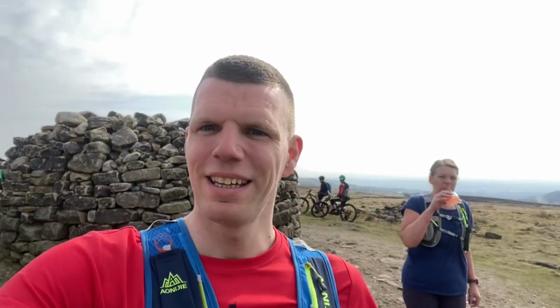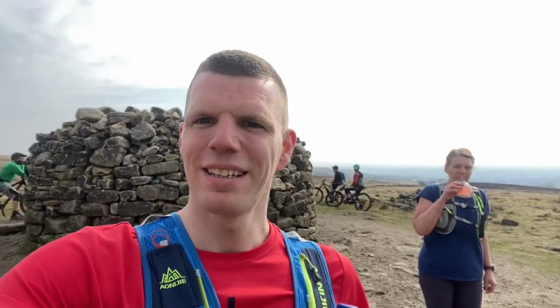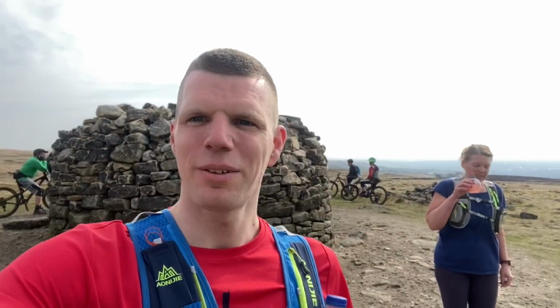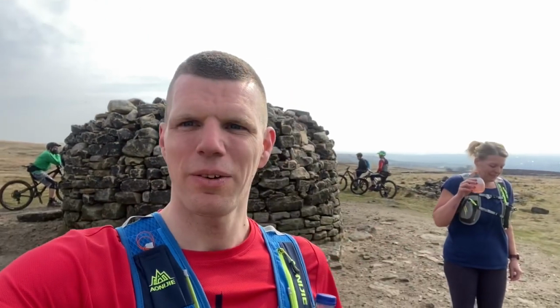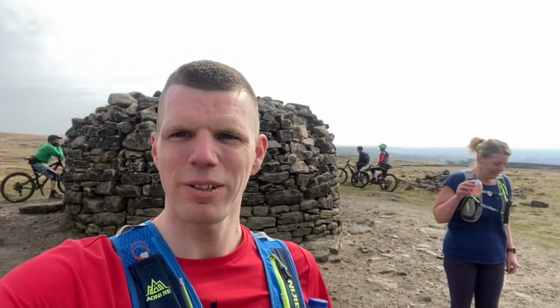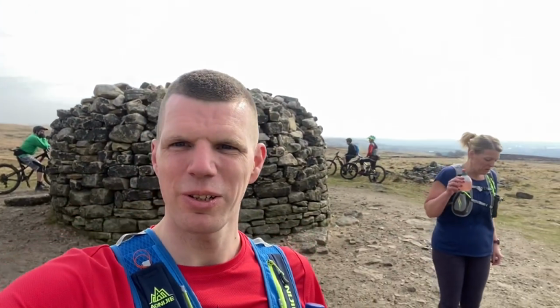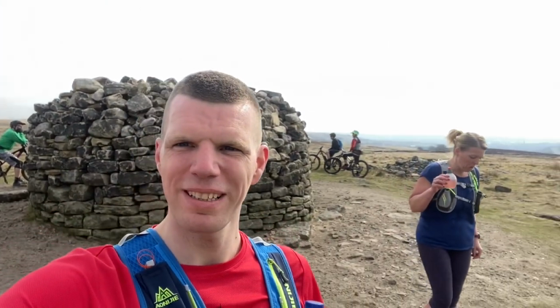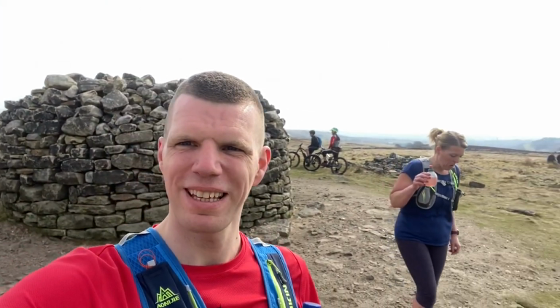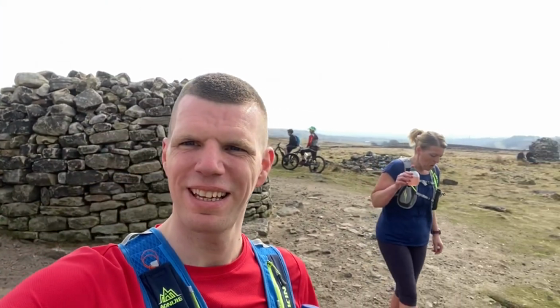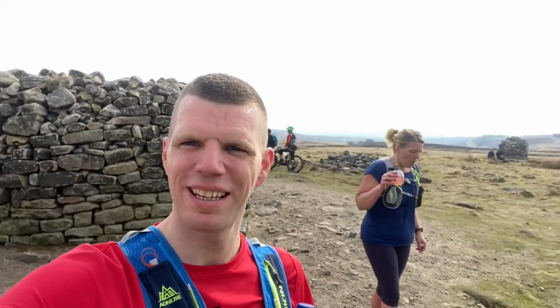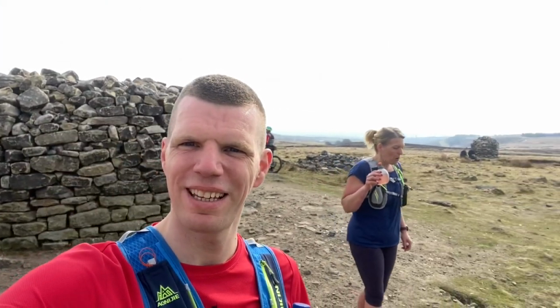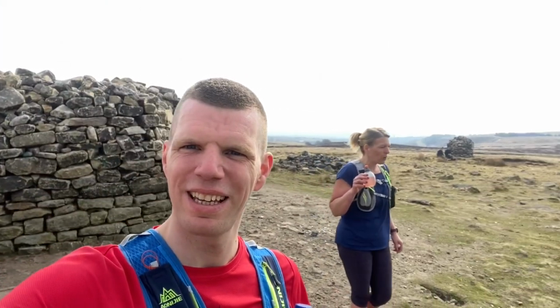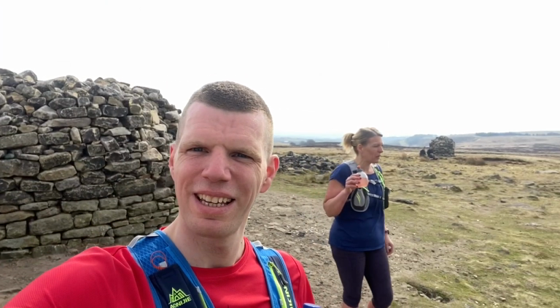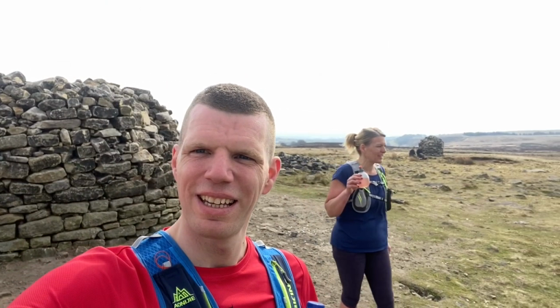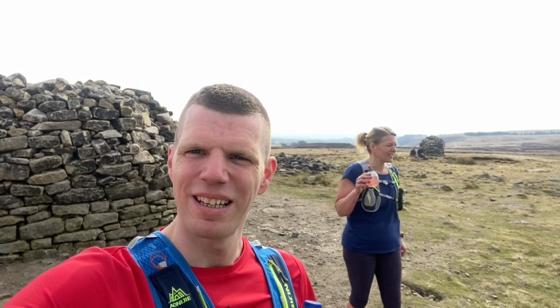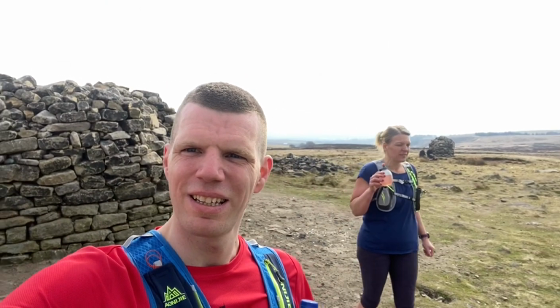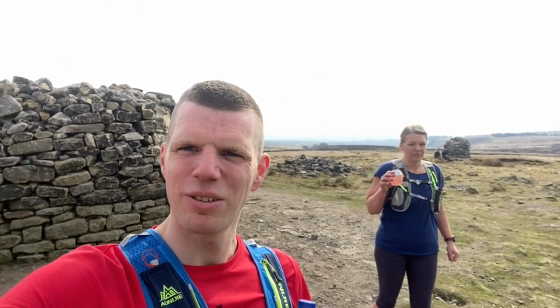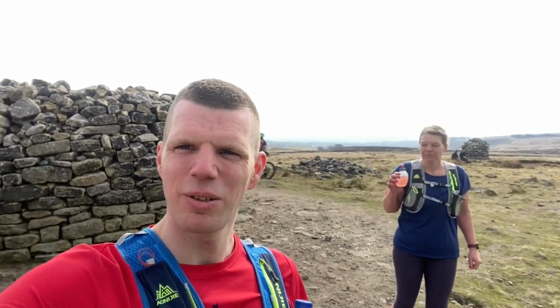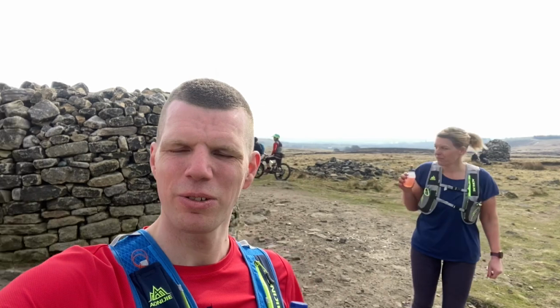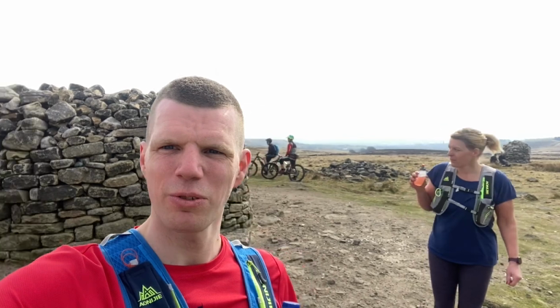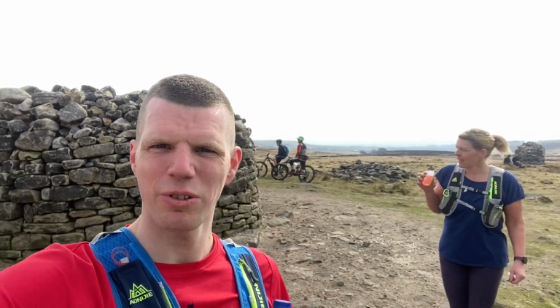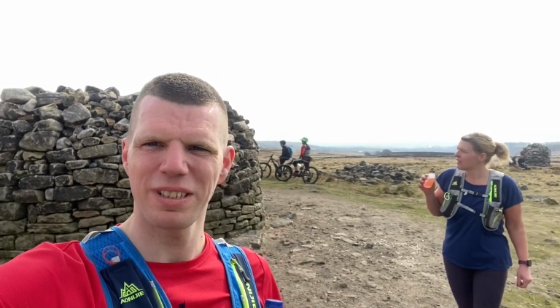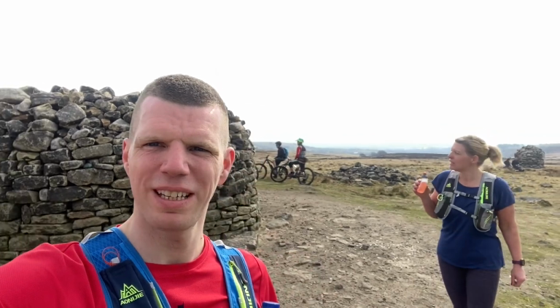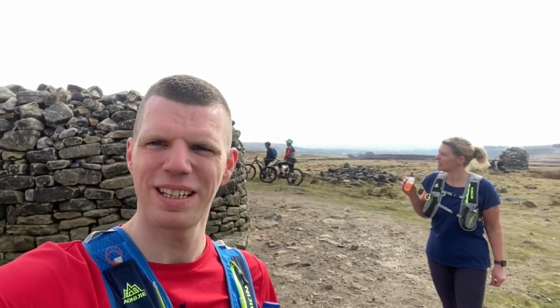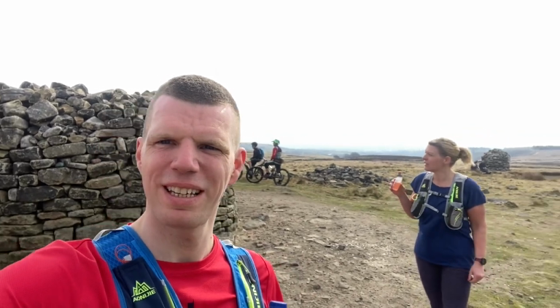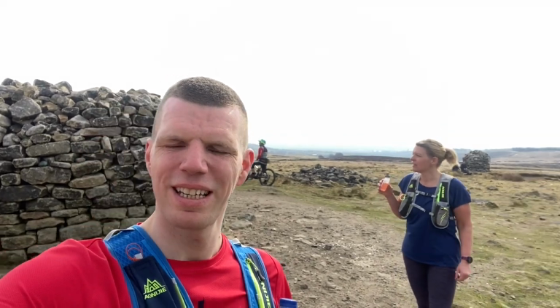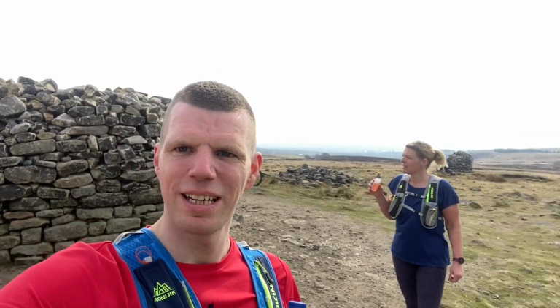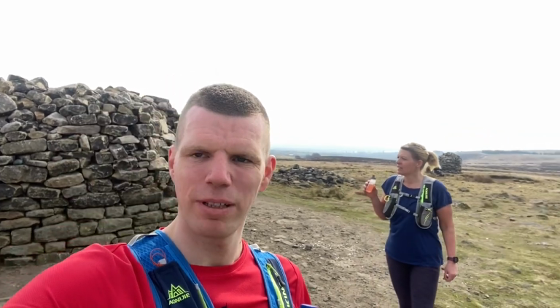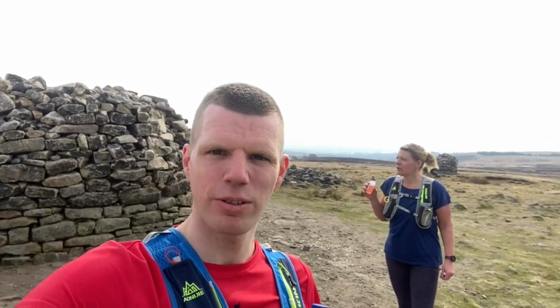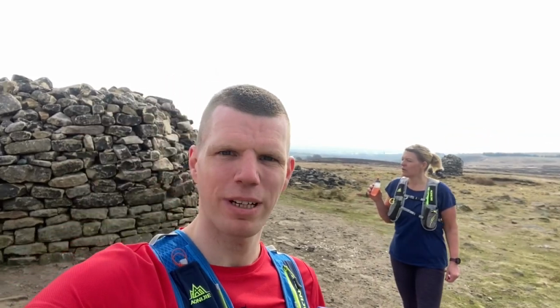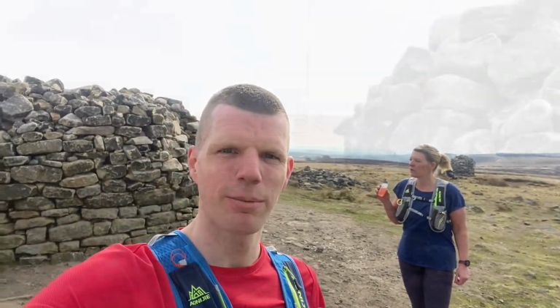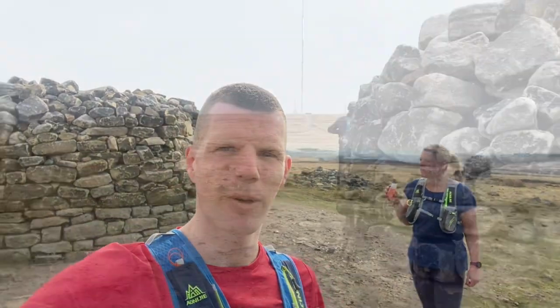We've arrived at Two Lads — two stone structures. I believe there's some kind of monument here.